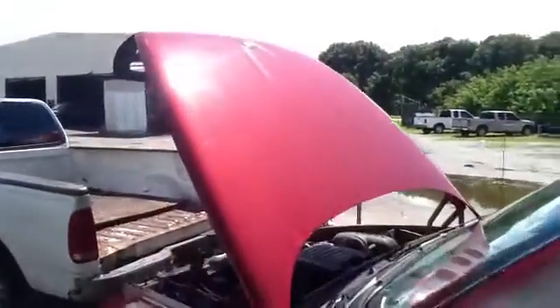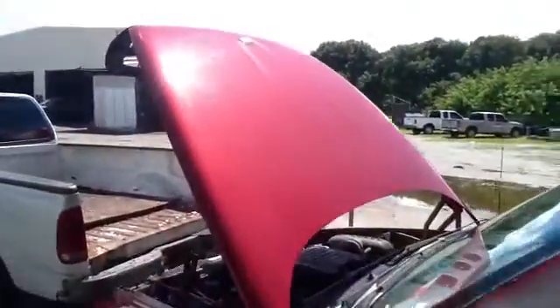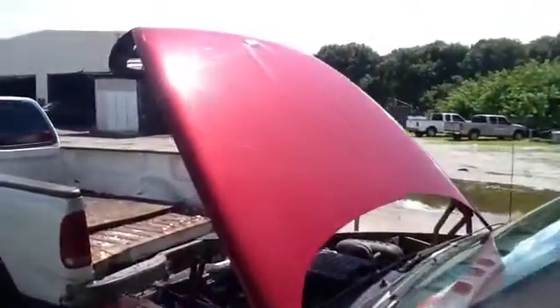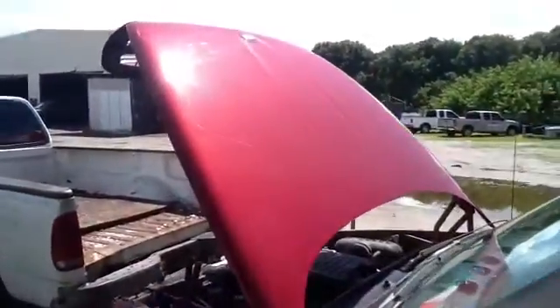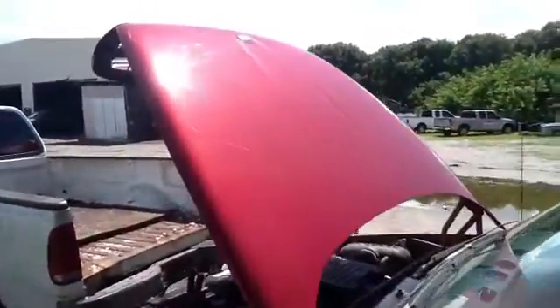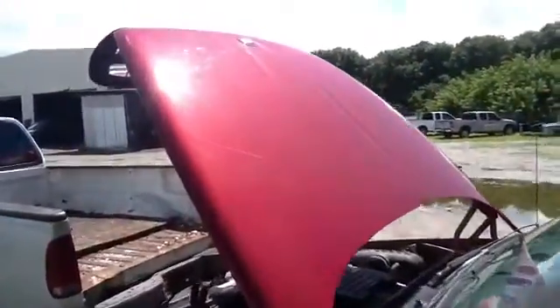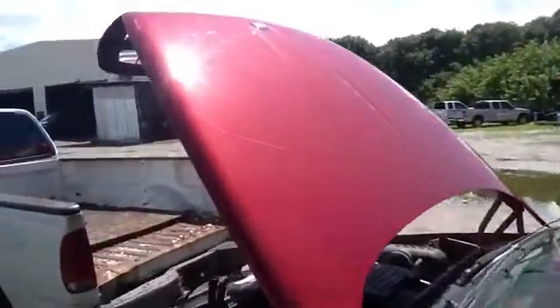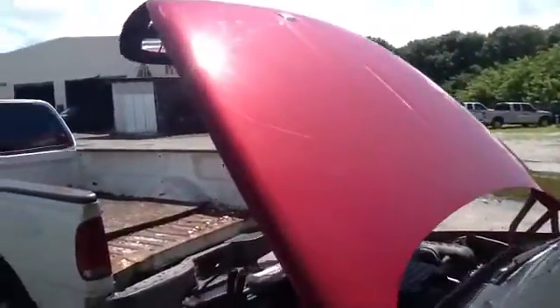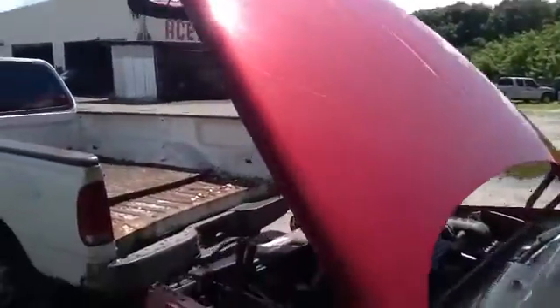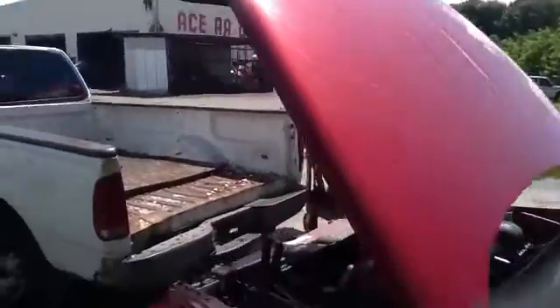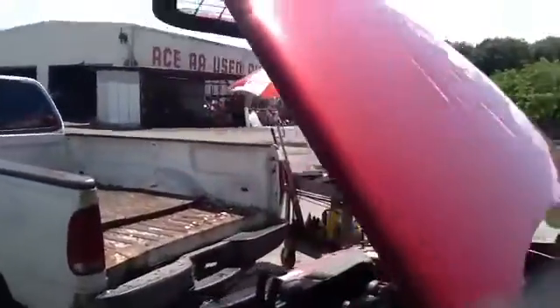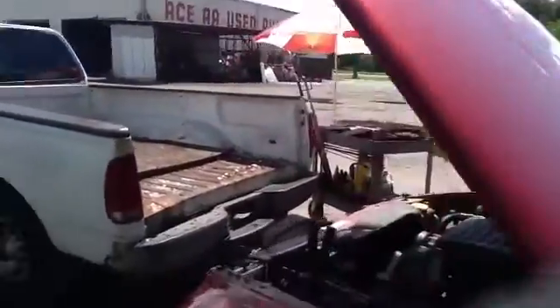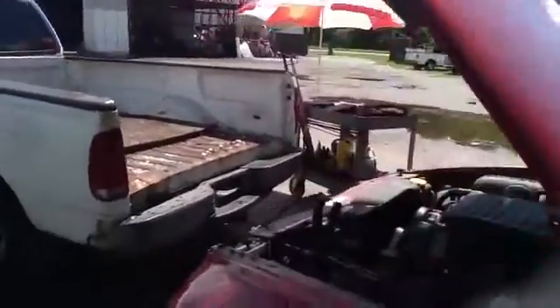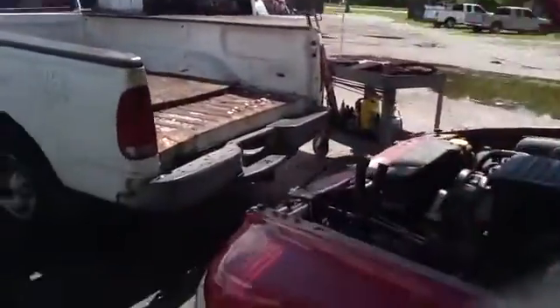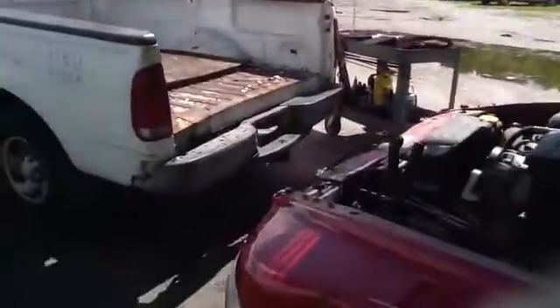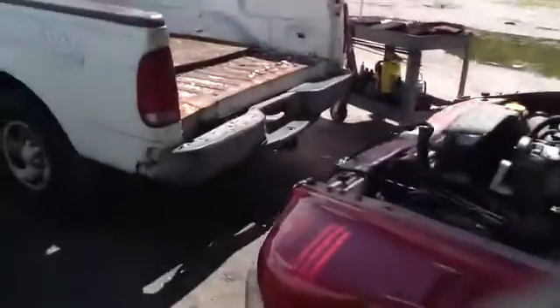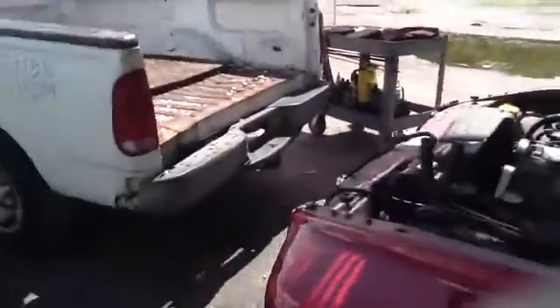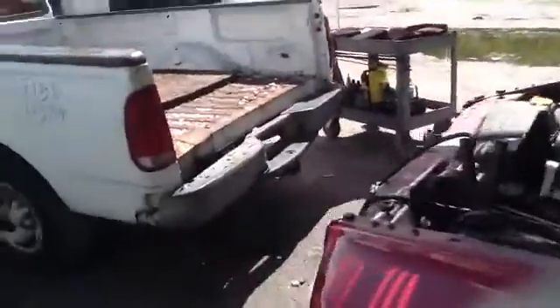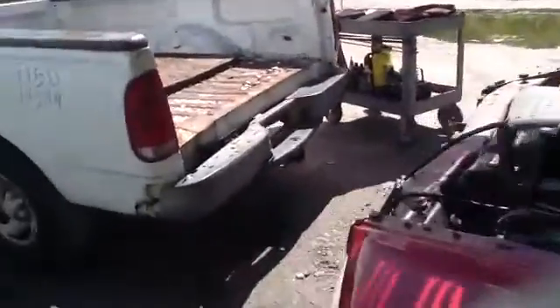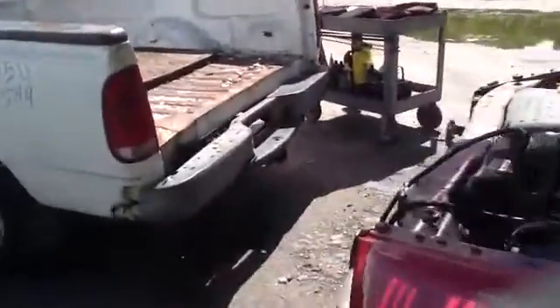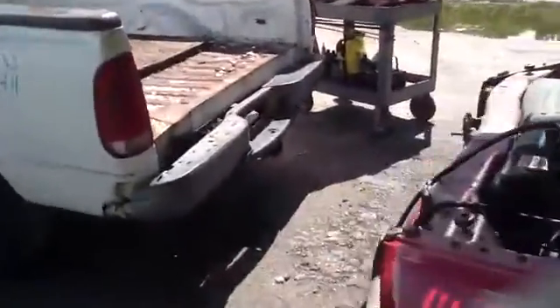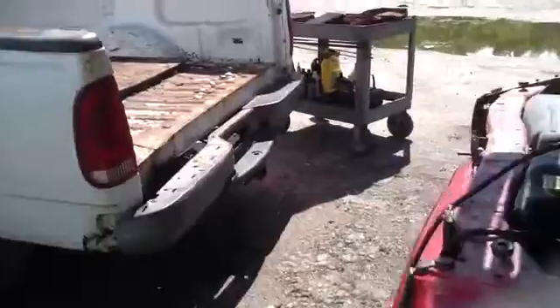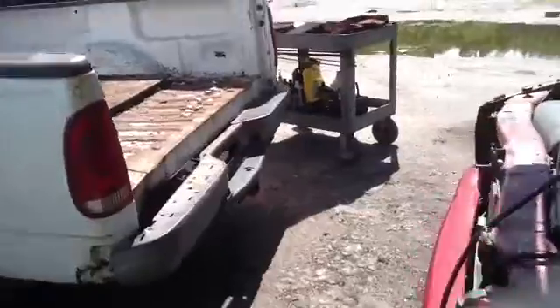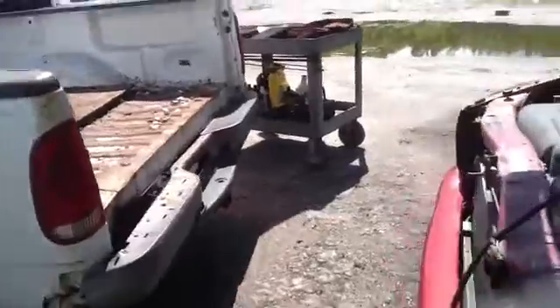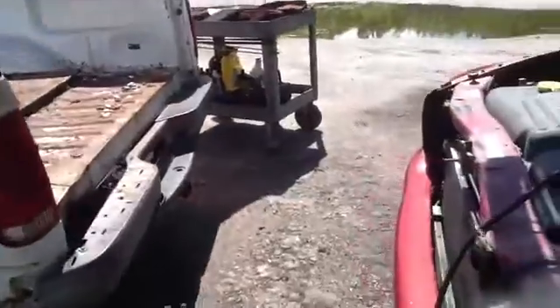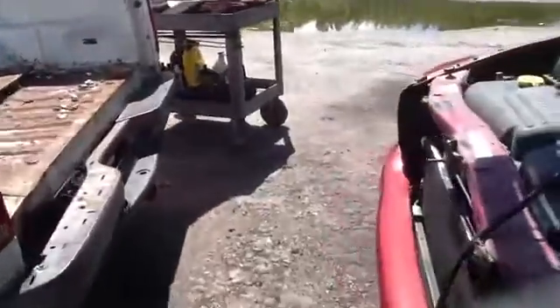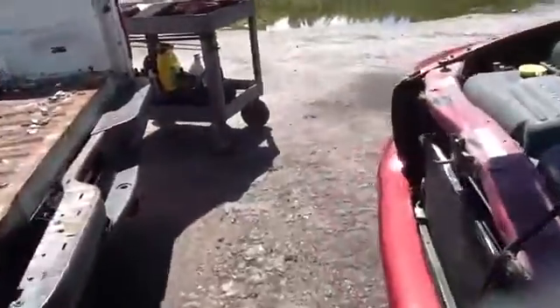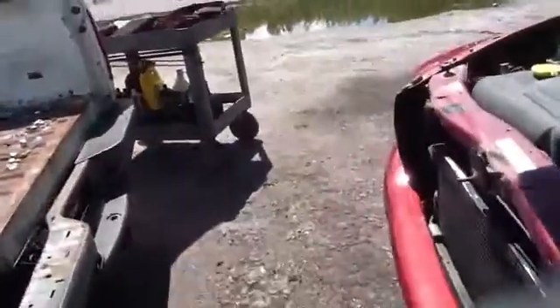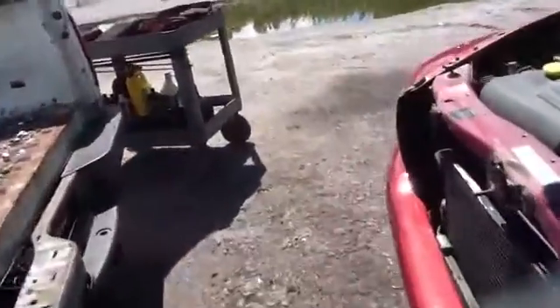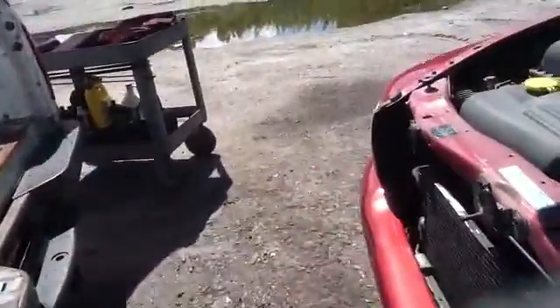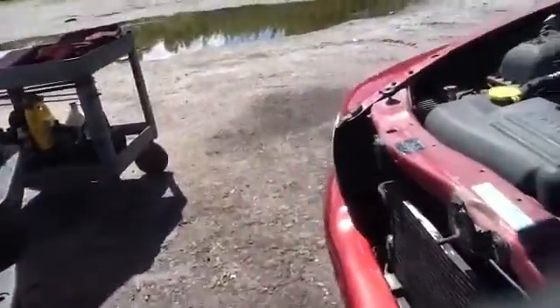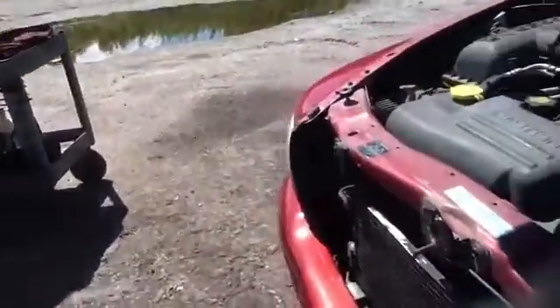Nice clean hood on this unit. We'll get up here and take a look at this 4.7.